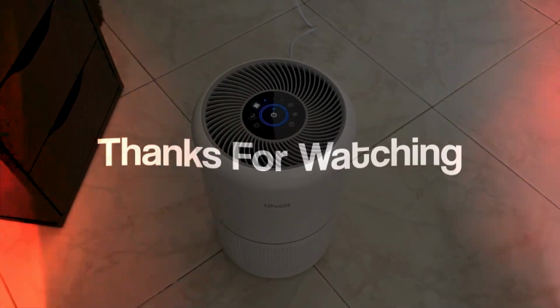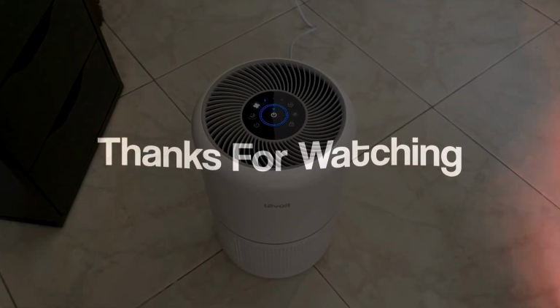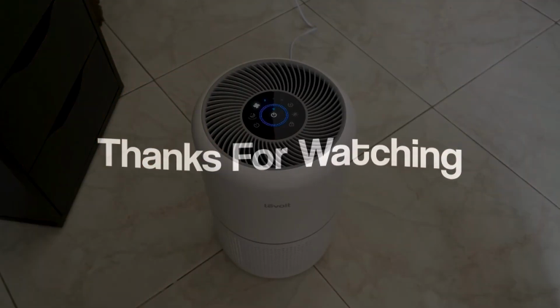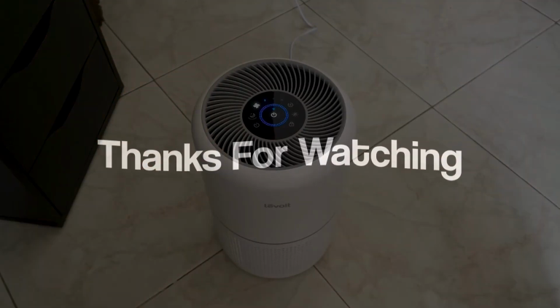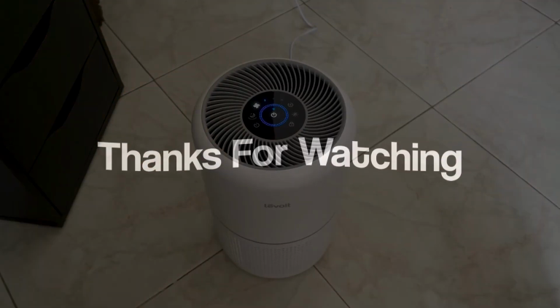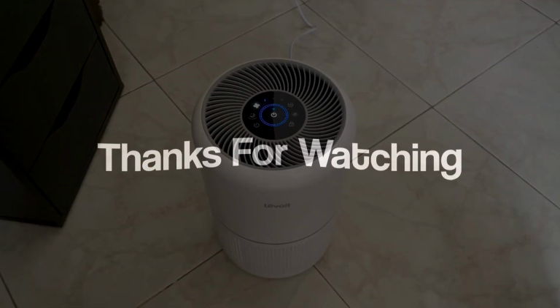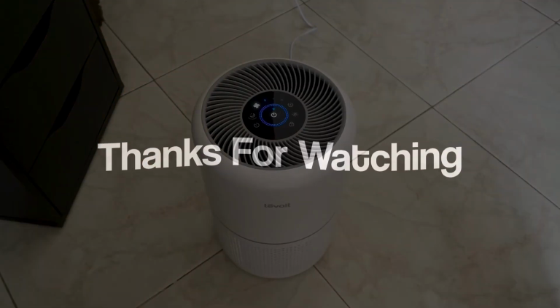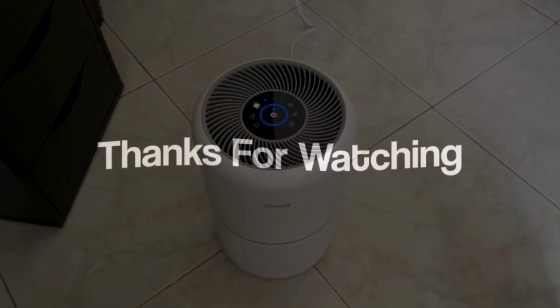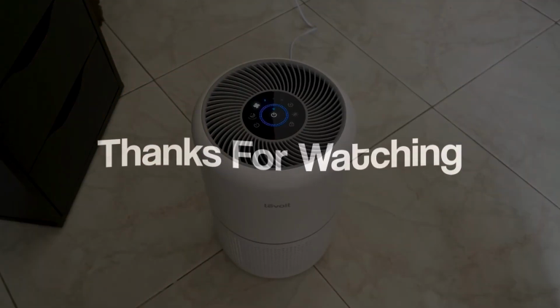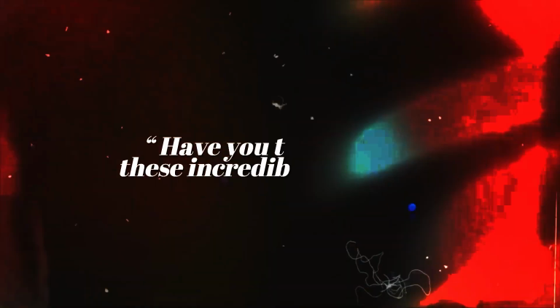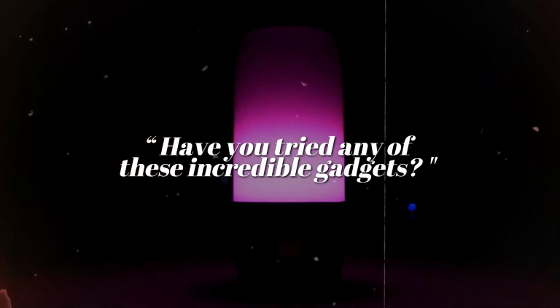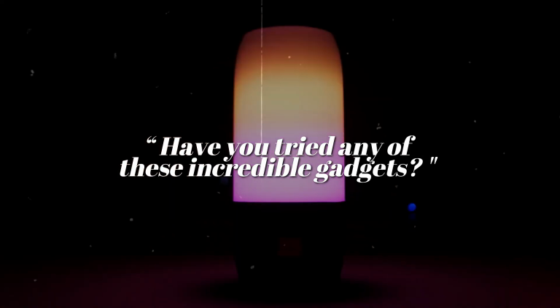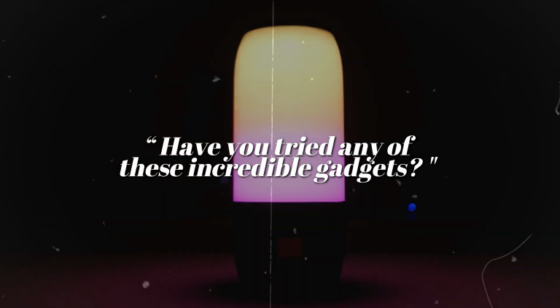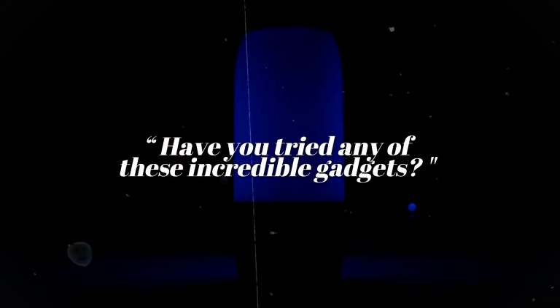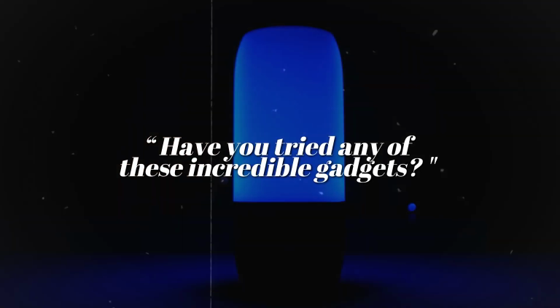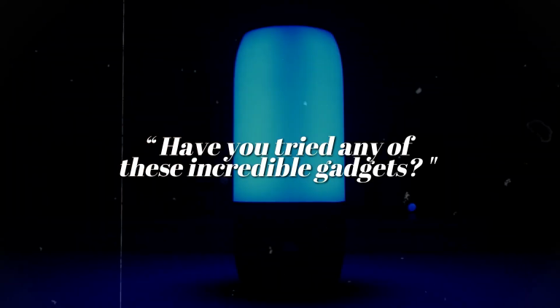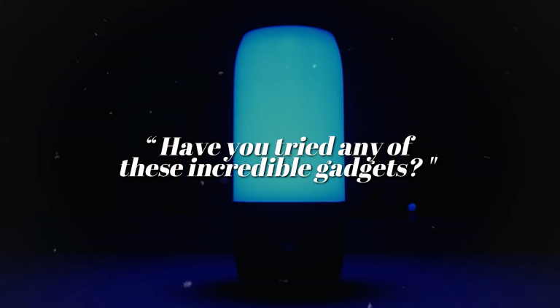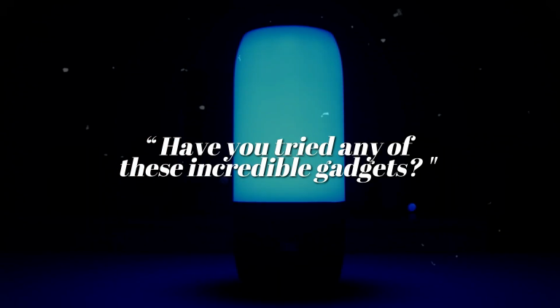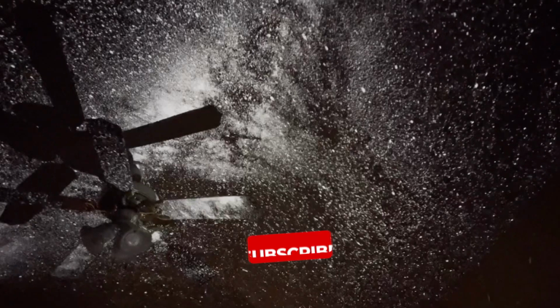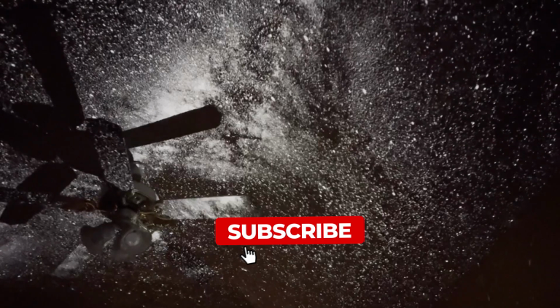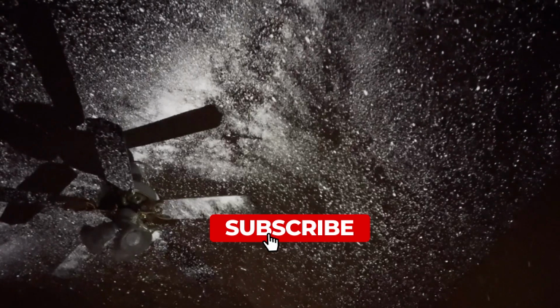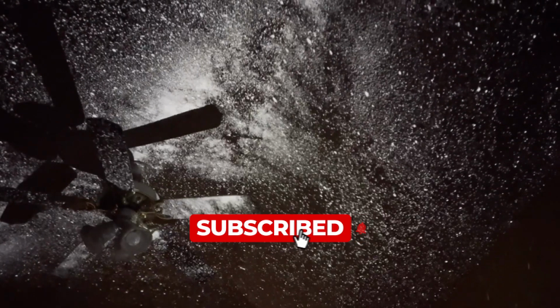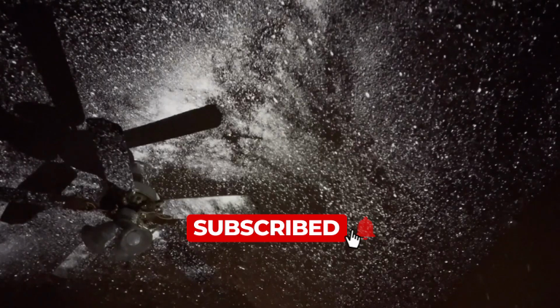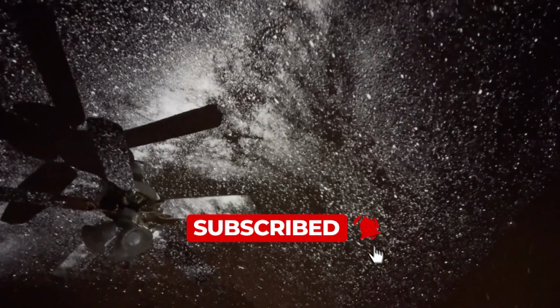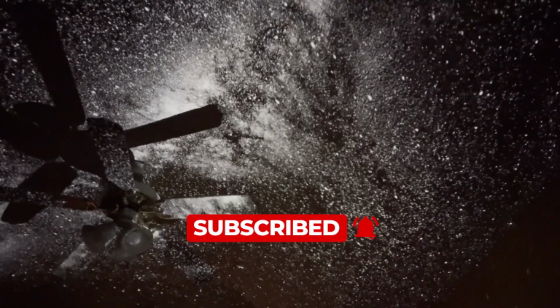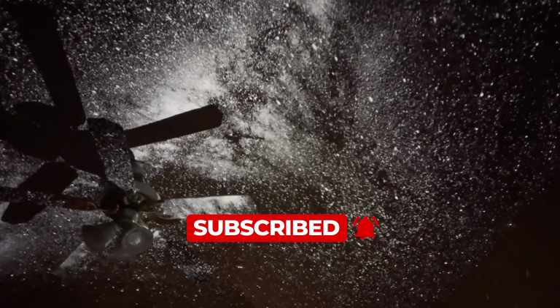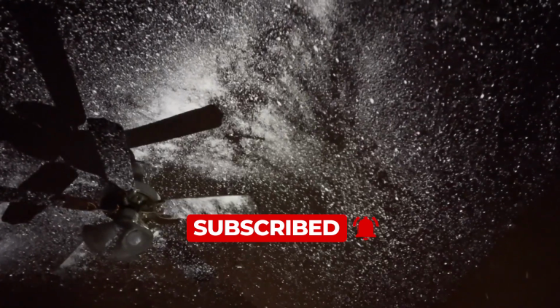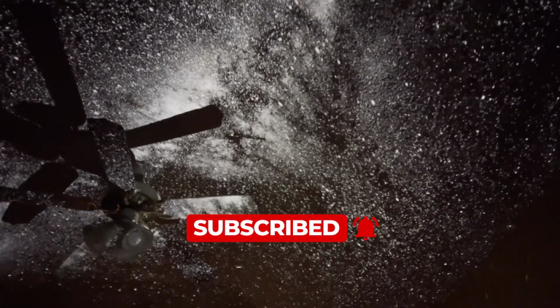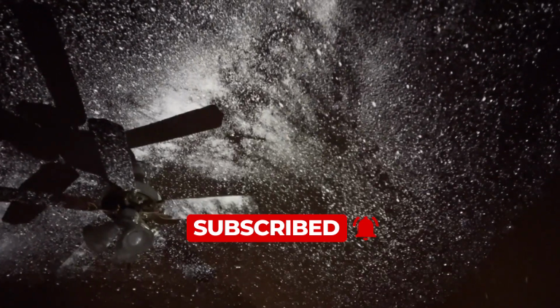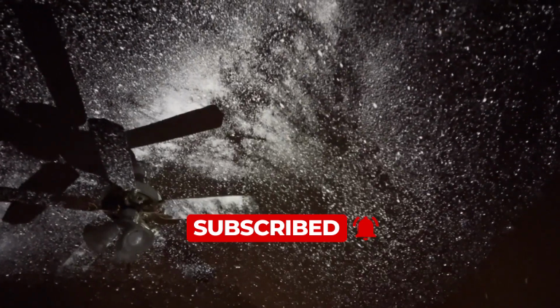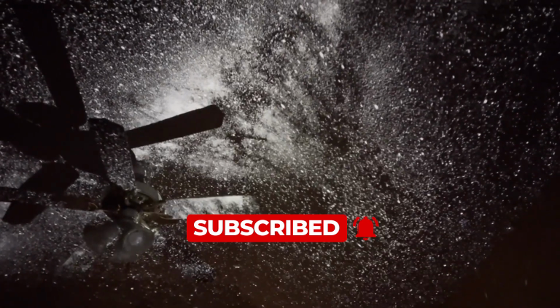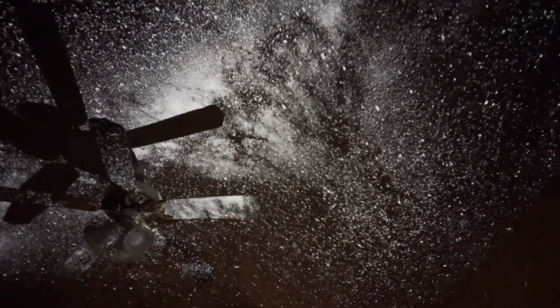Thank you for joining us on this exciting exploration. Have you tried any of these incredible gadgets? Make sure to like and subscribe for more cool gadgets videos coming your way.